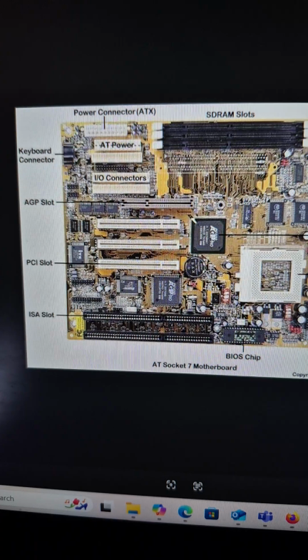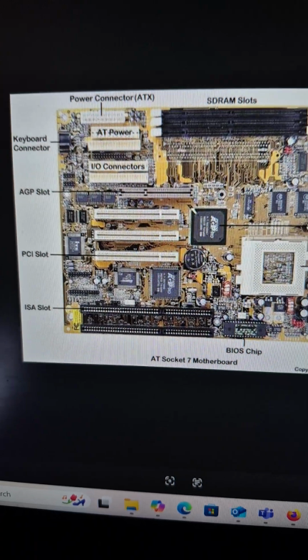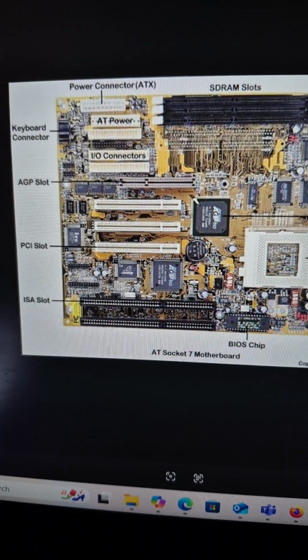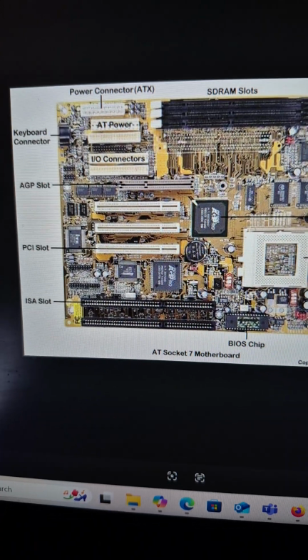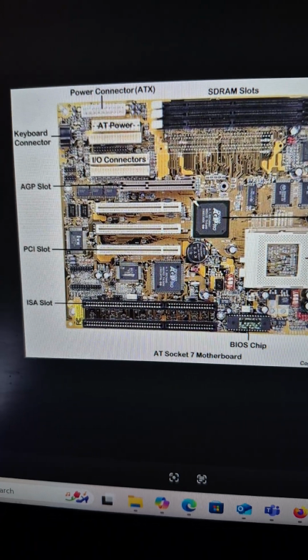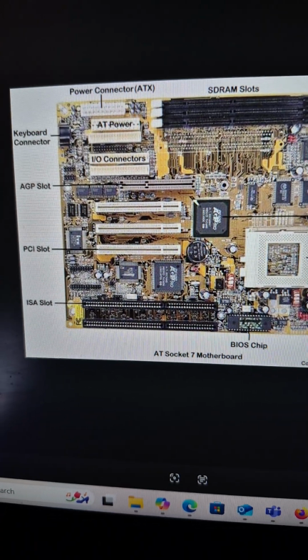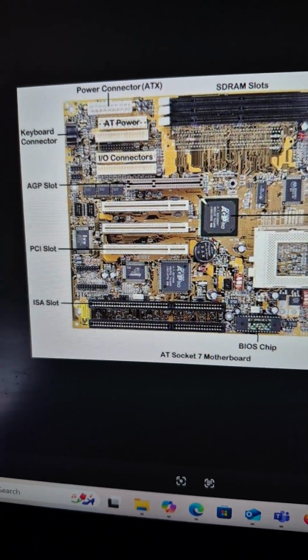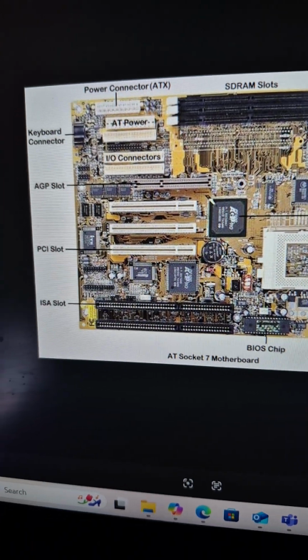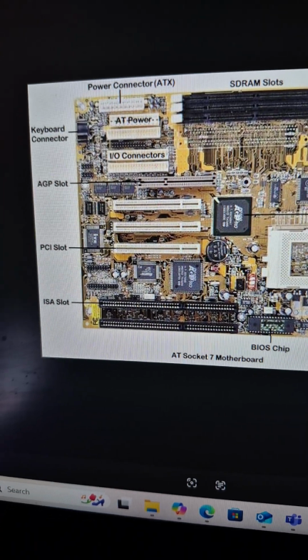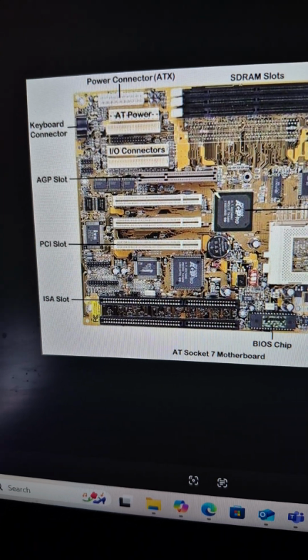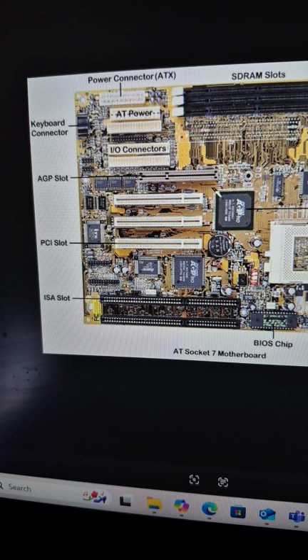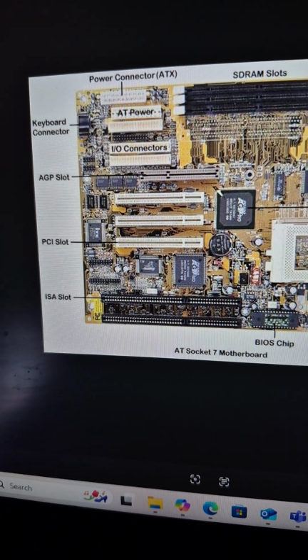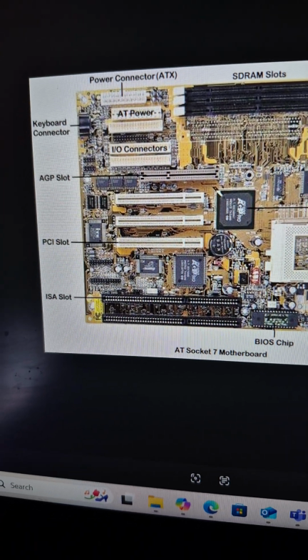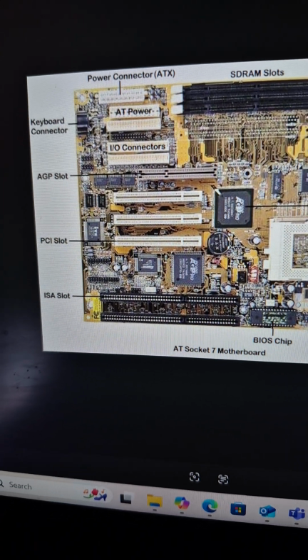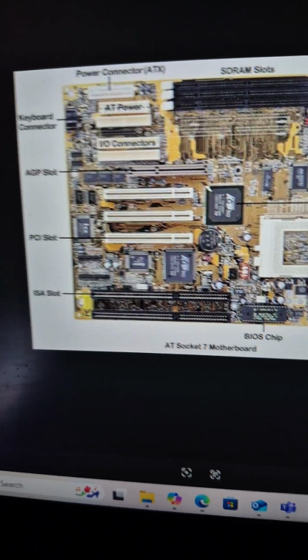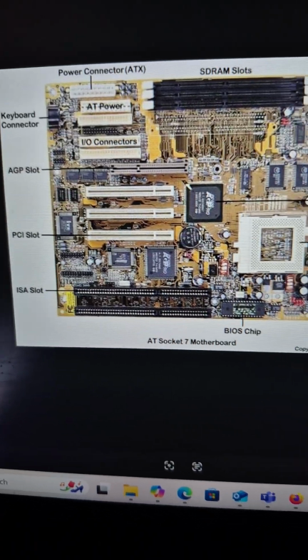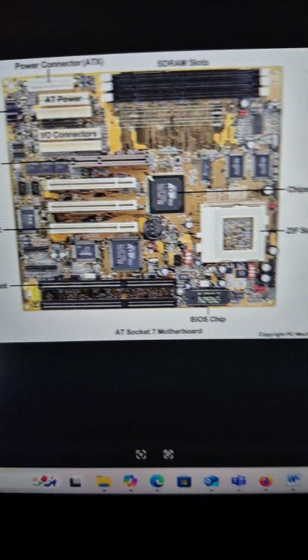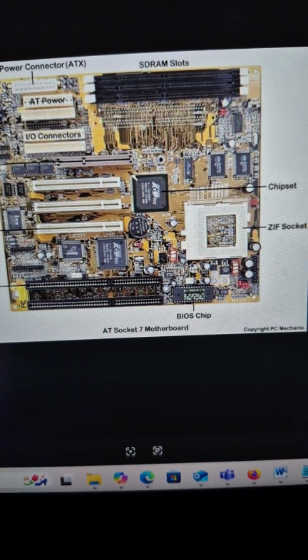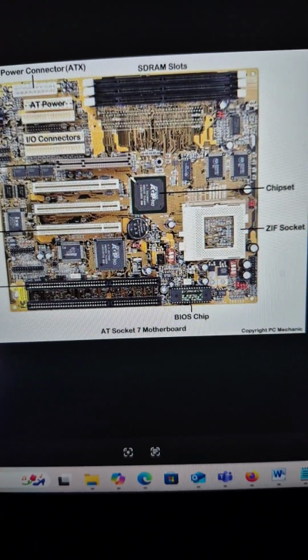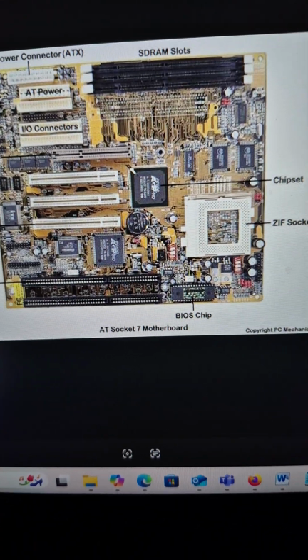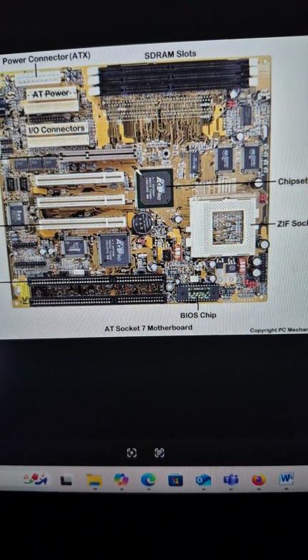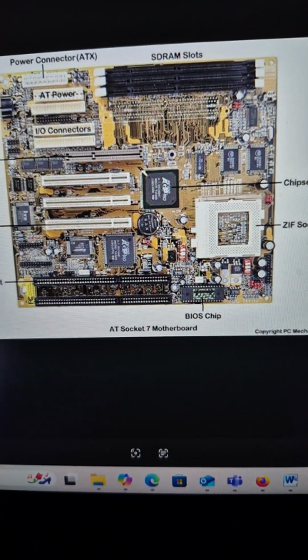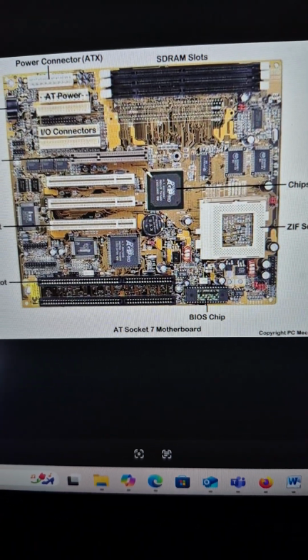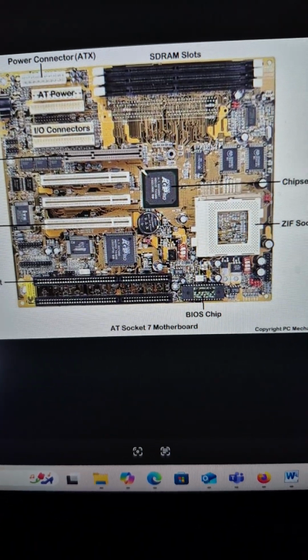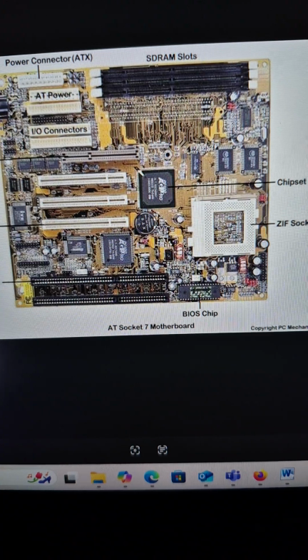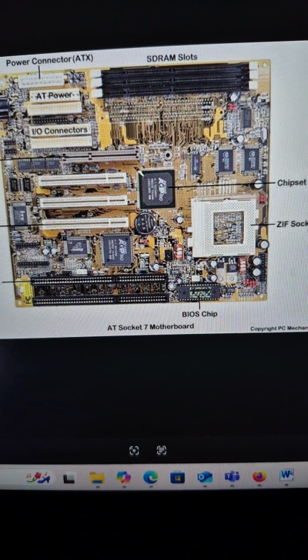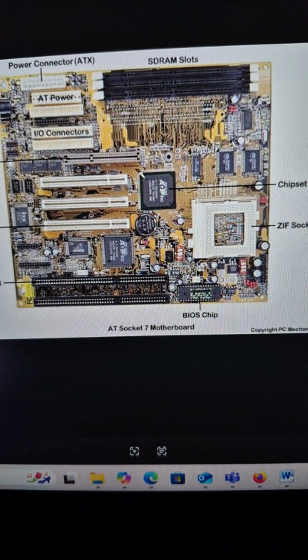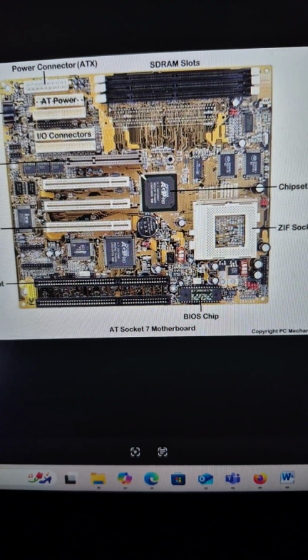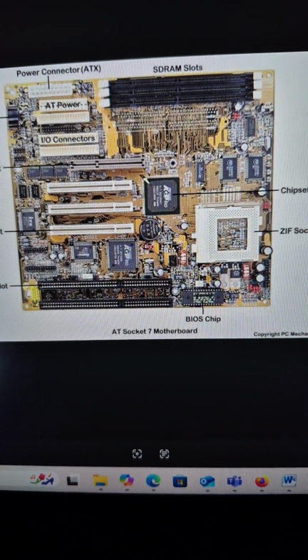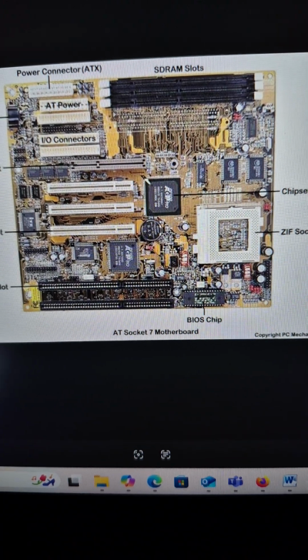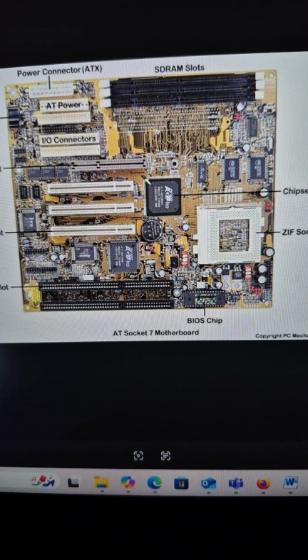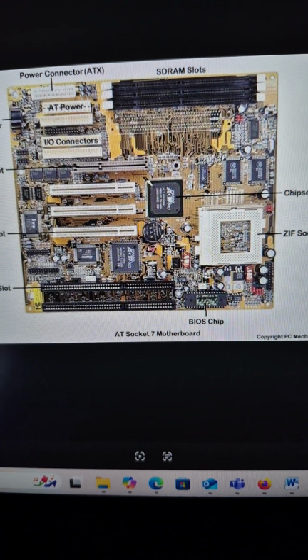Here is another example of a motherboard style. We call it a format or design or a layout.